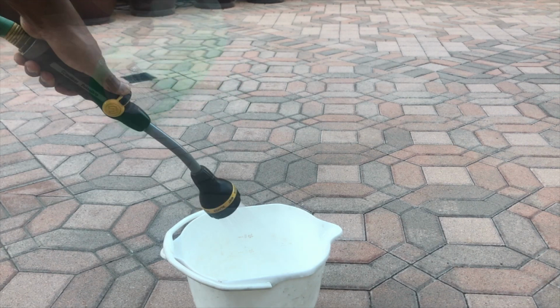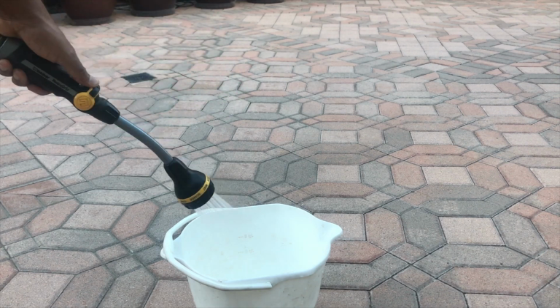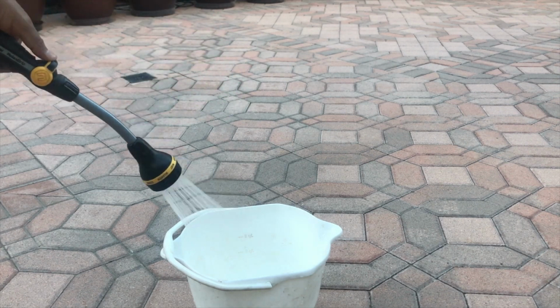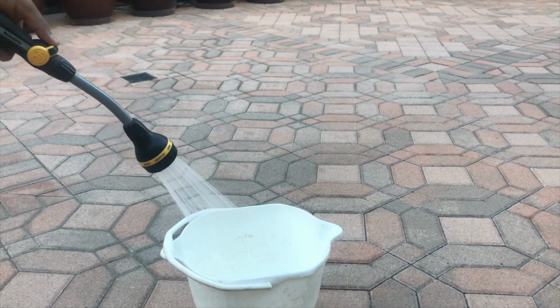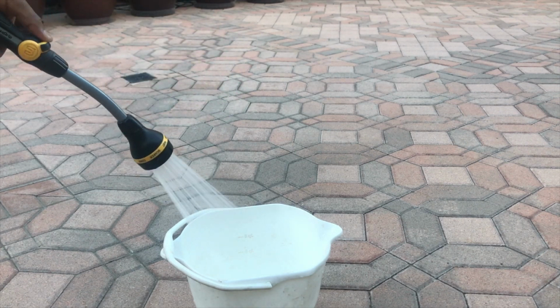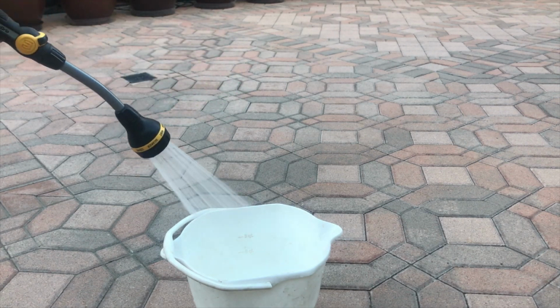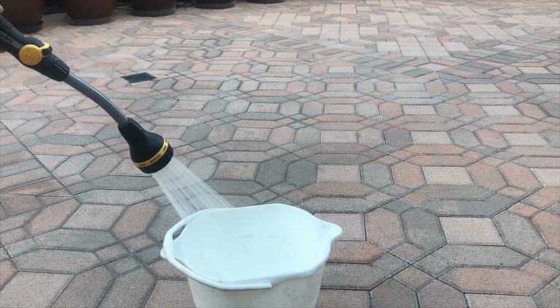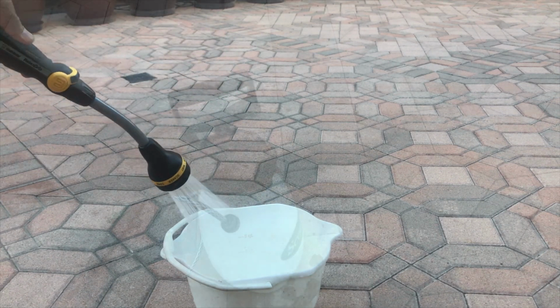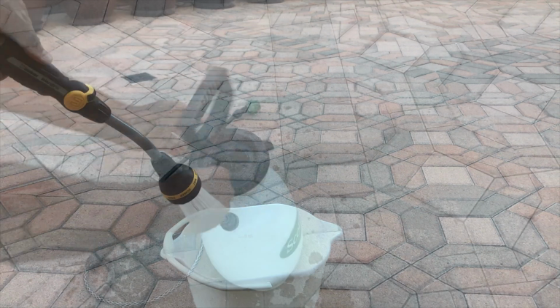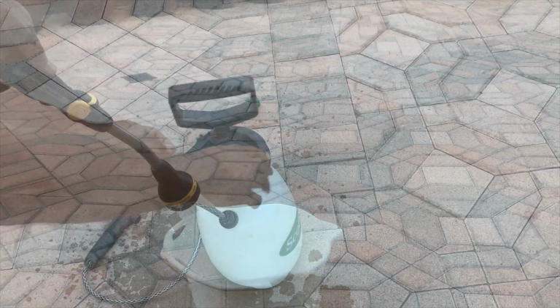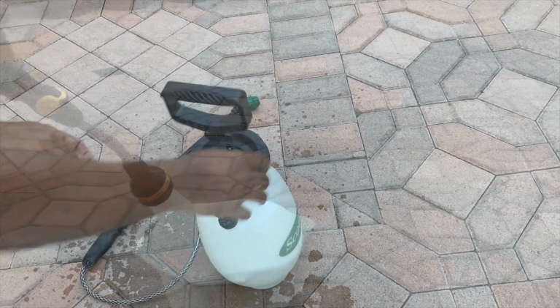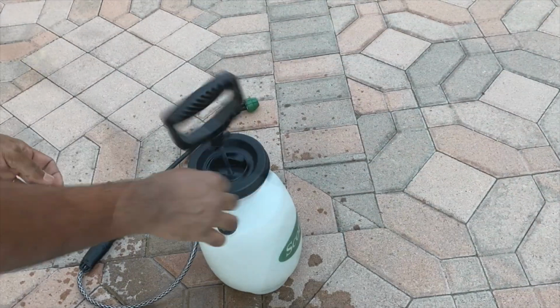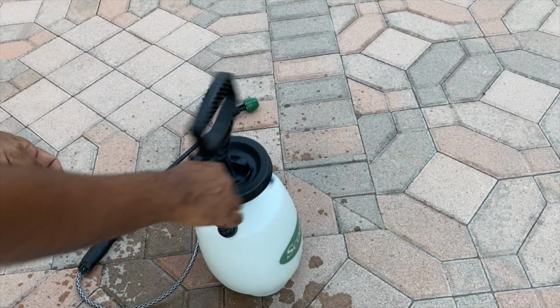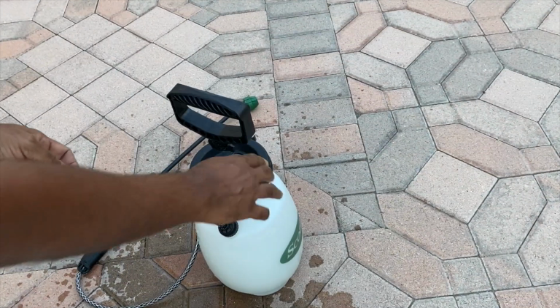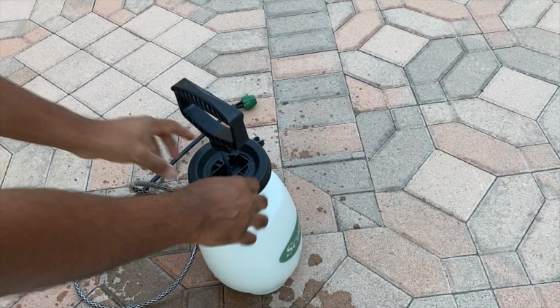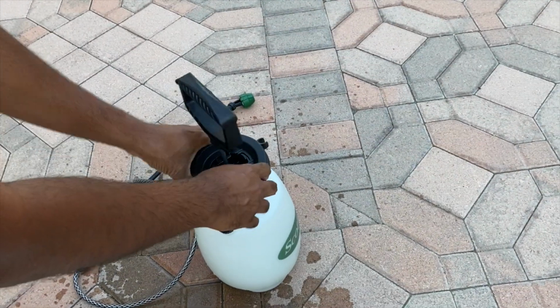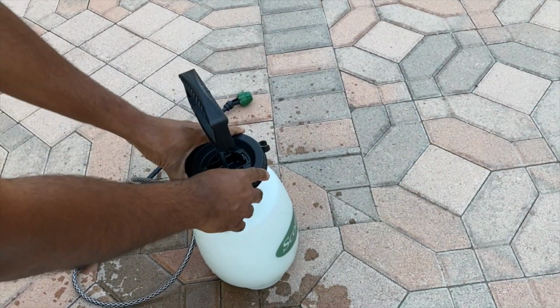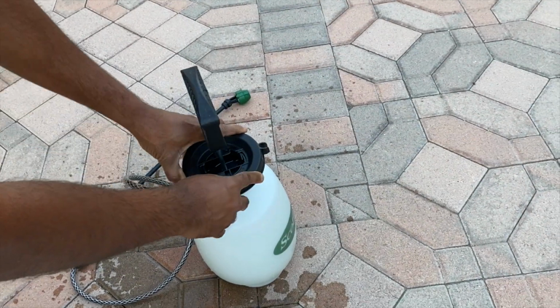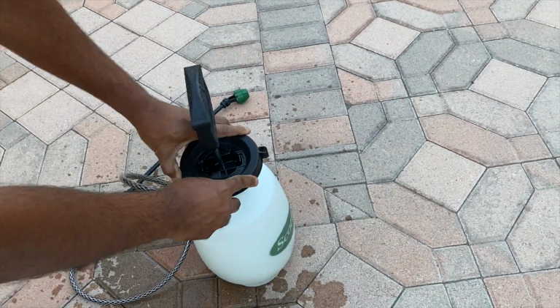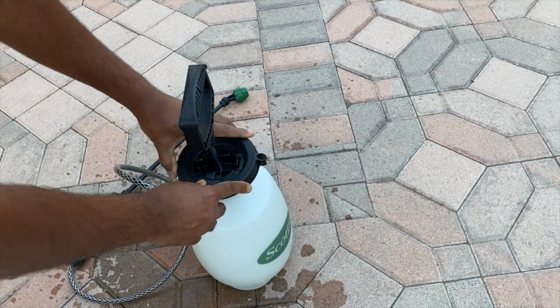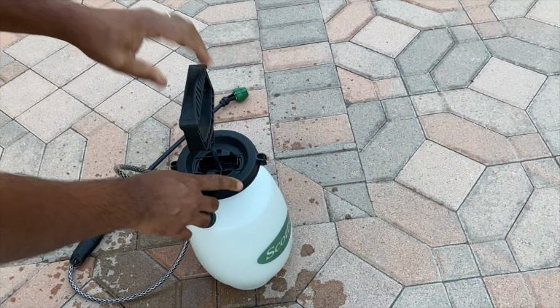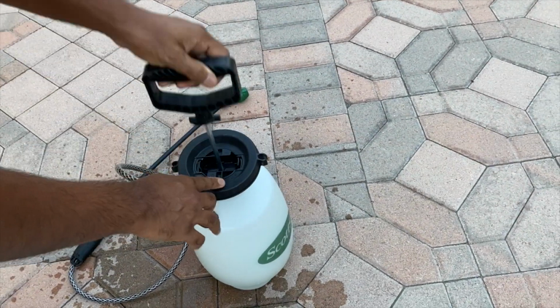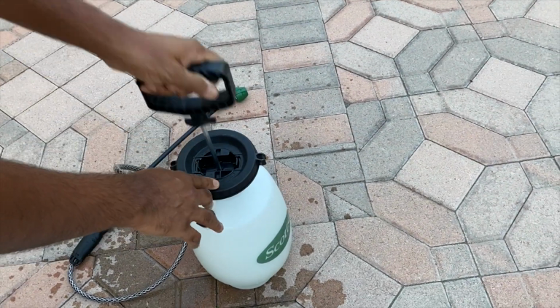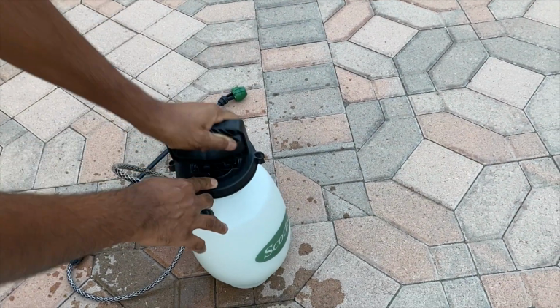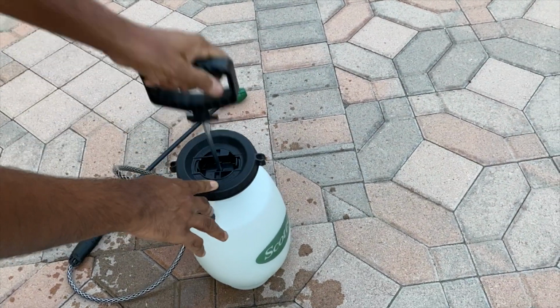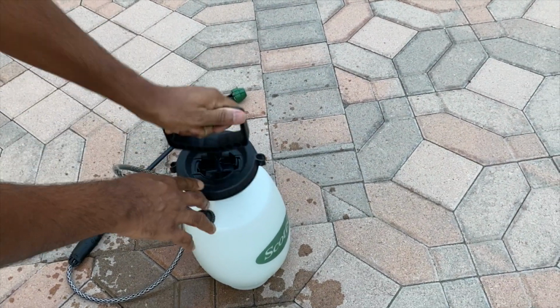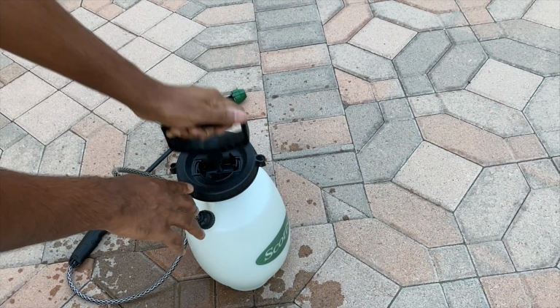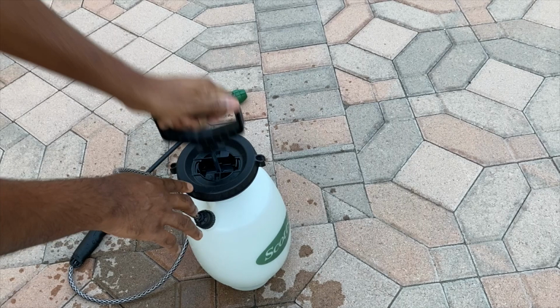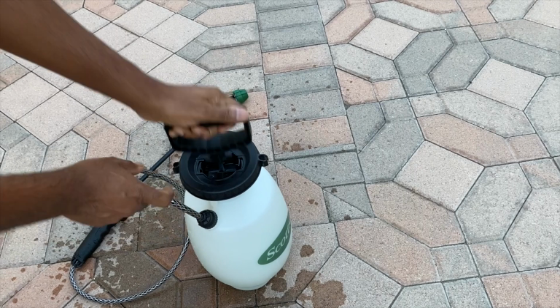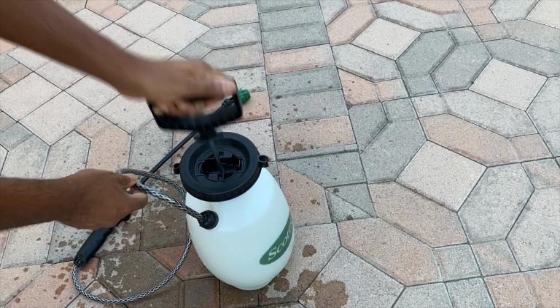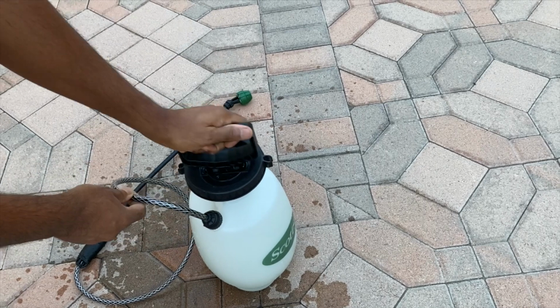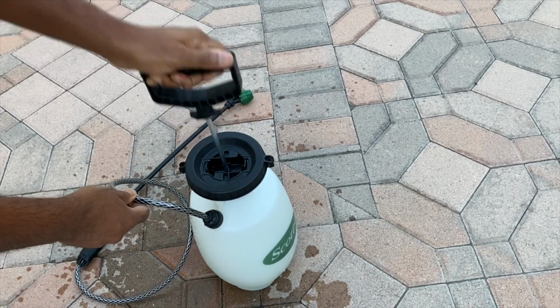Soap acts as an emulsifier and helps neem oil mix with water really well.